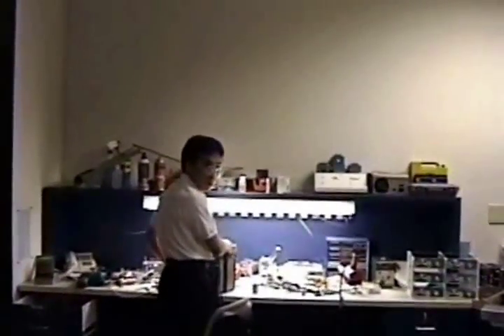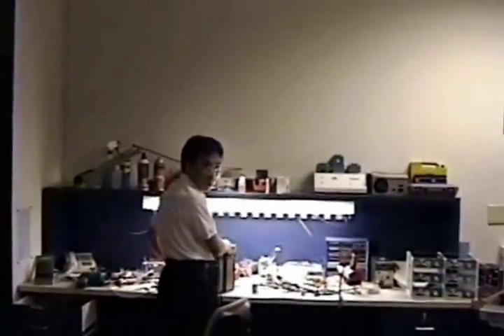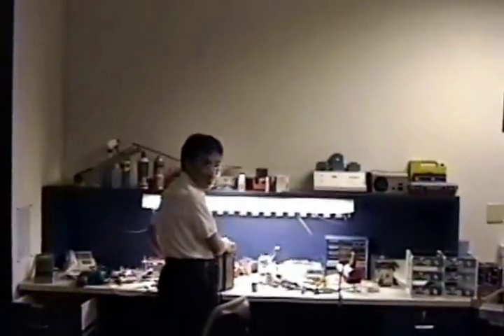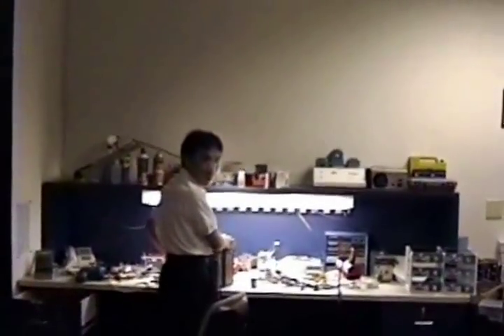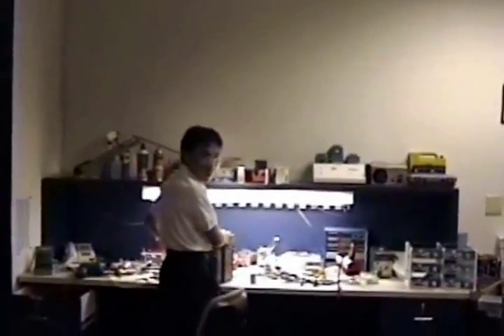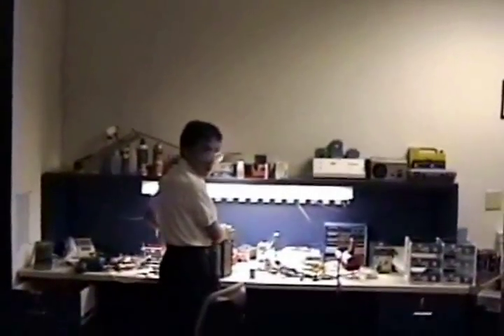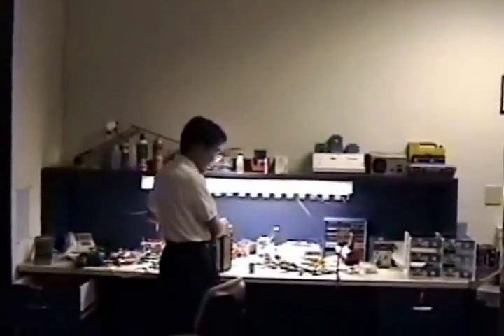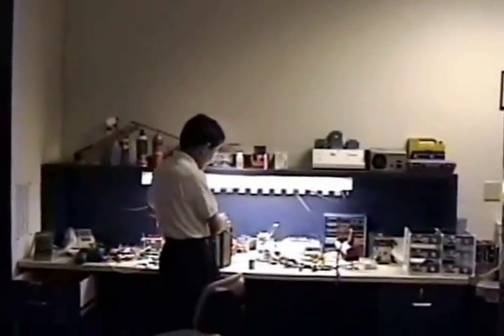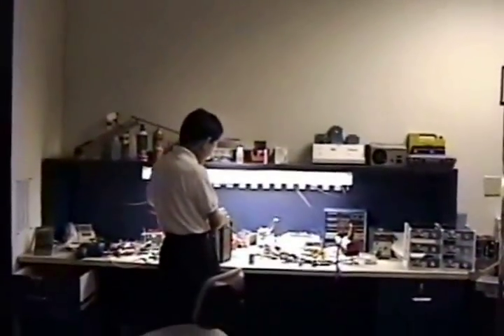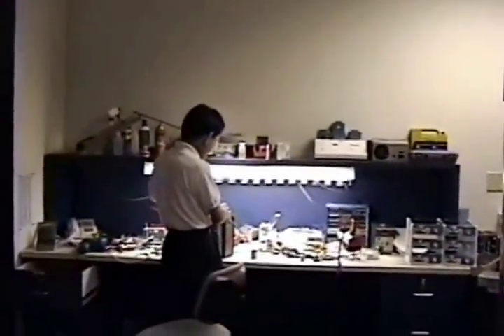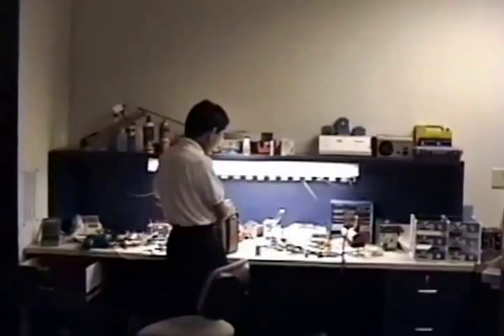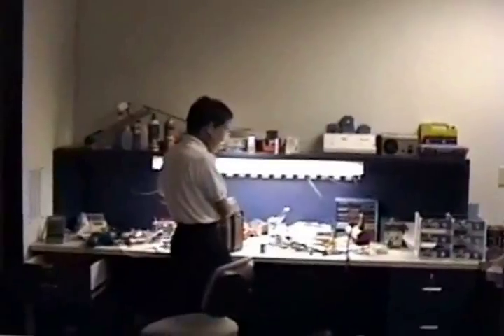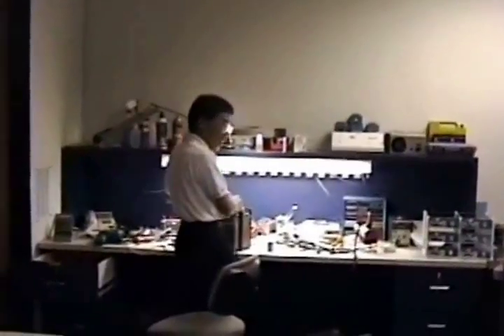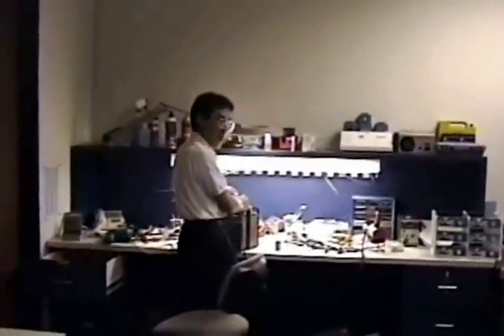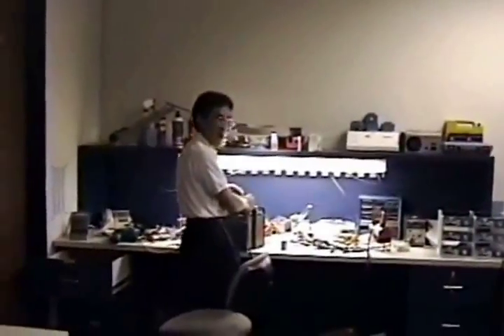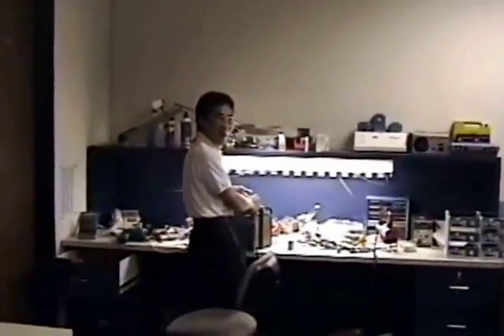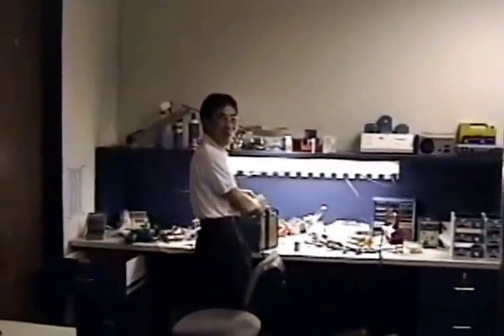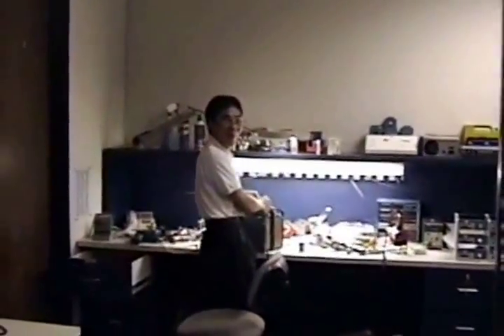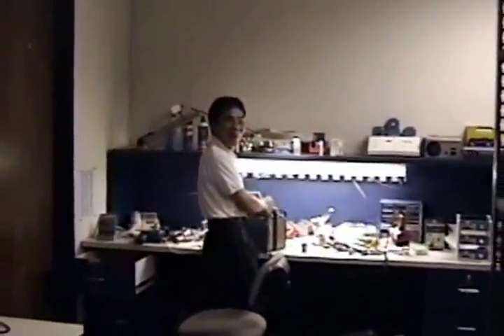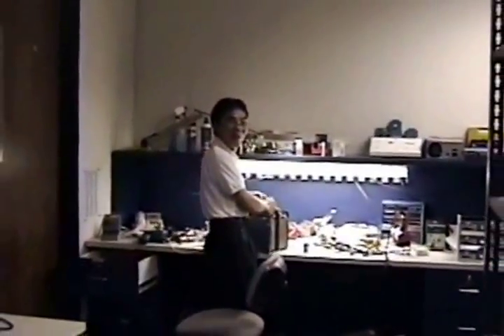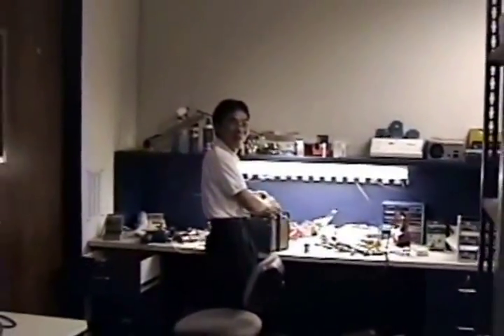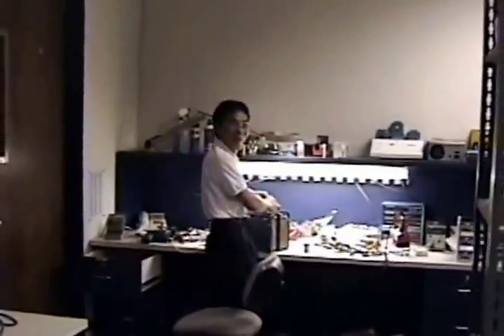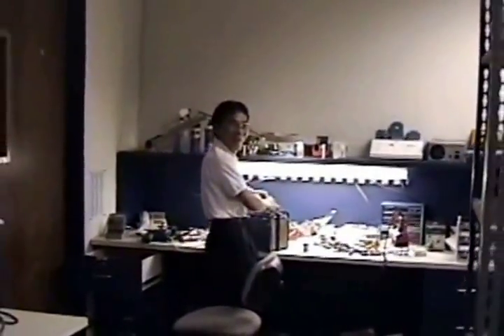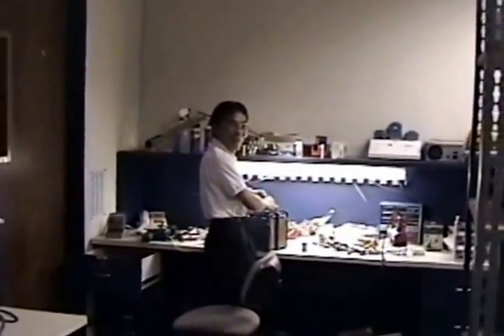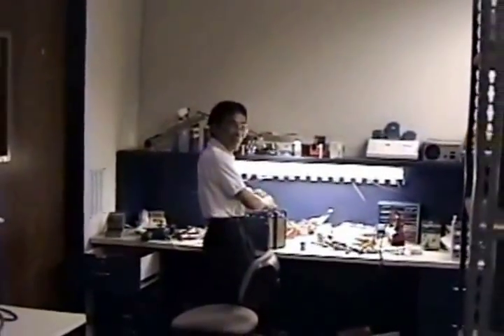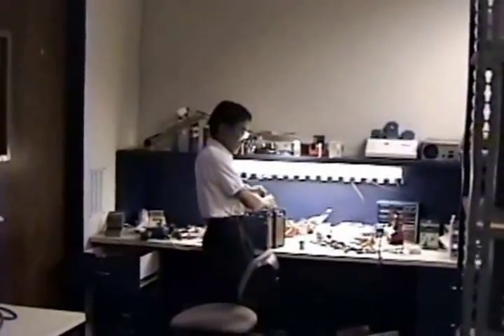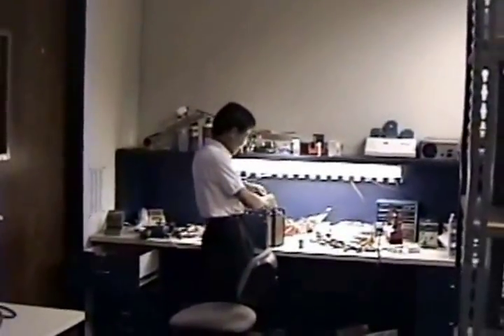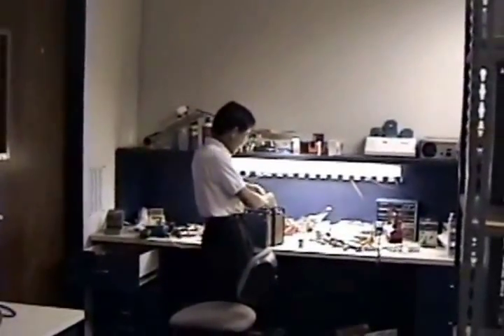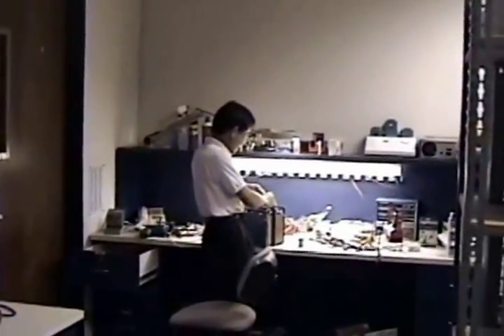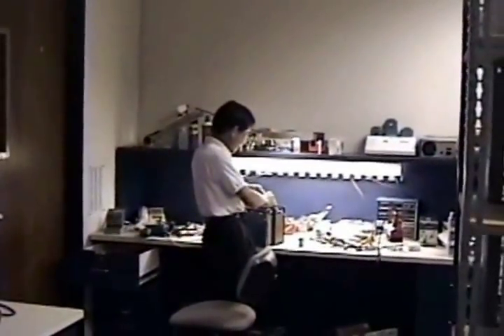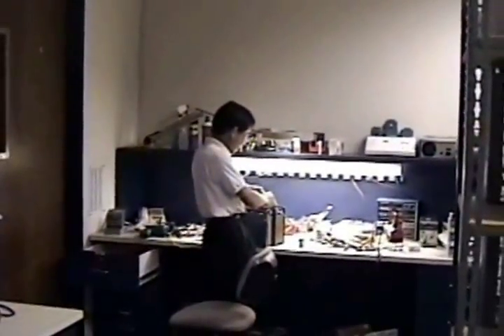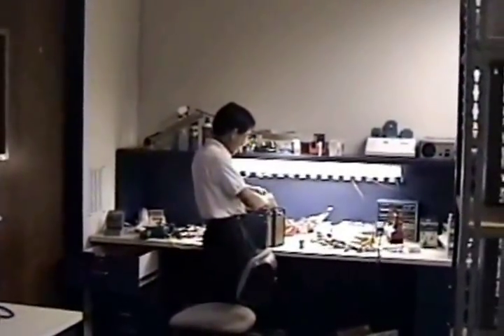There's Sony. Say hi, Sony. Sony works with the RF group.